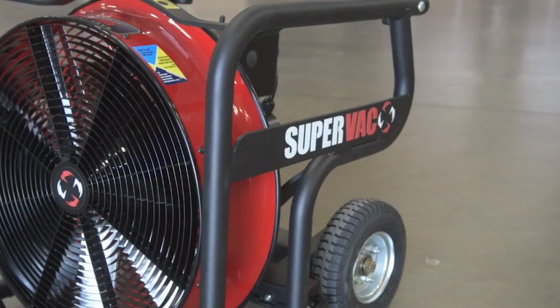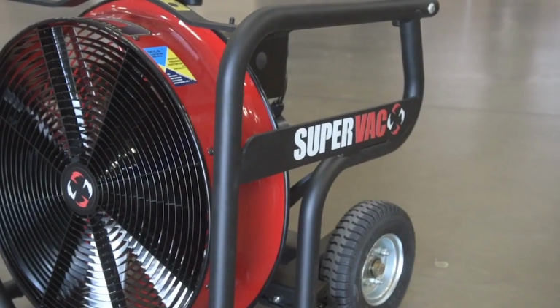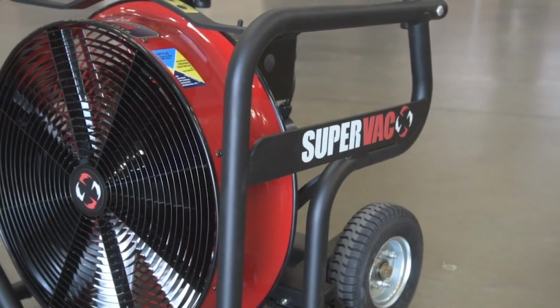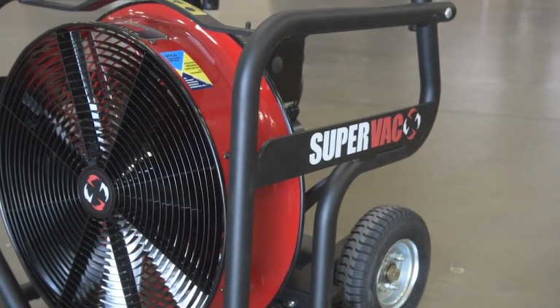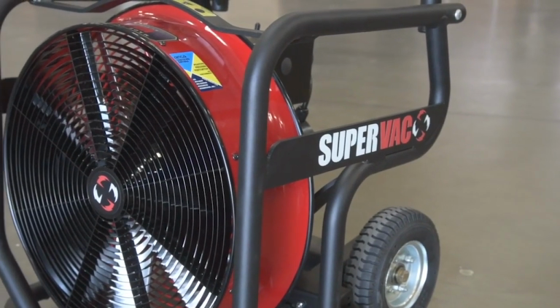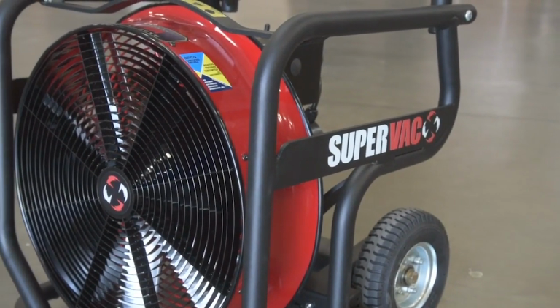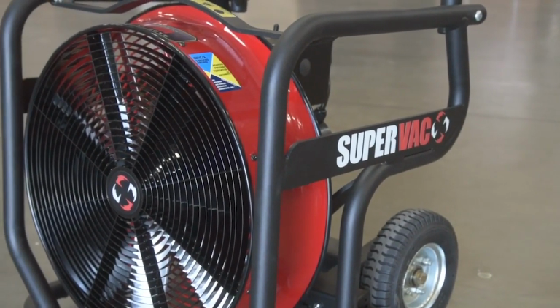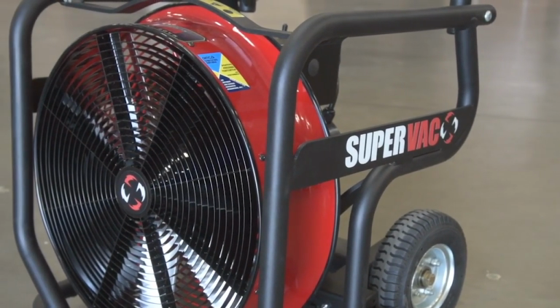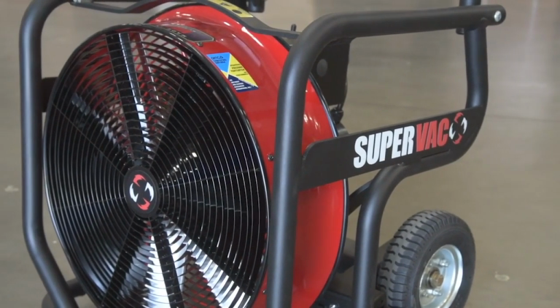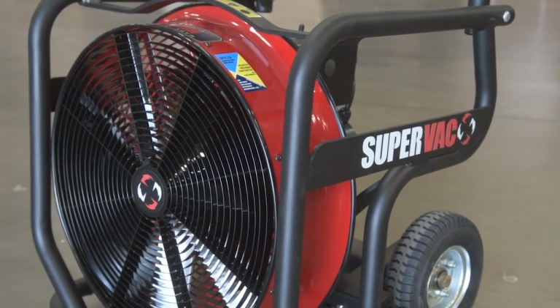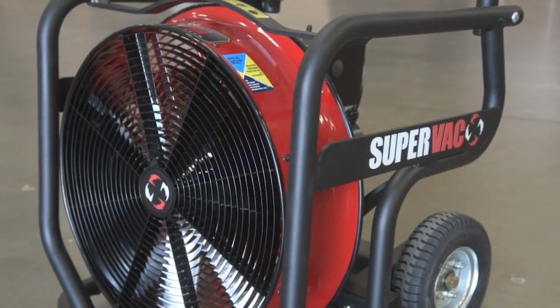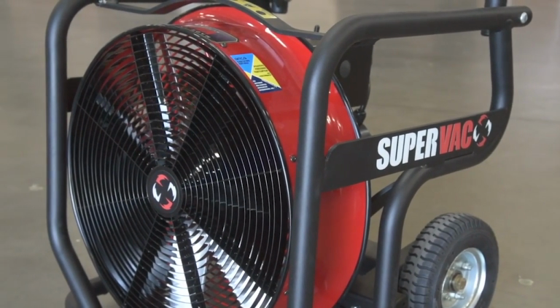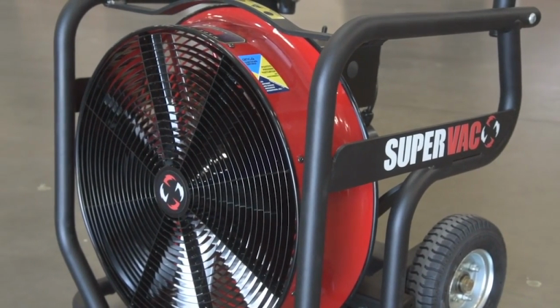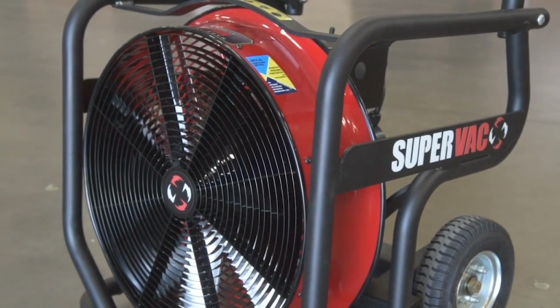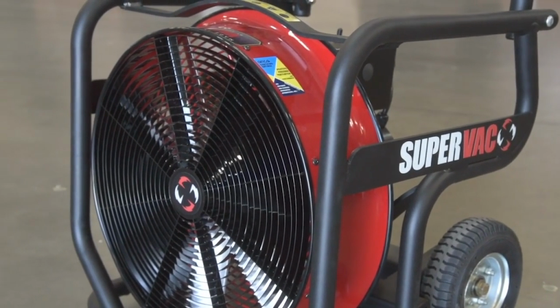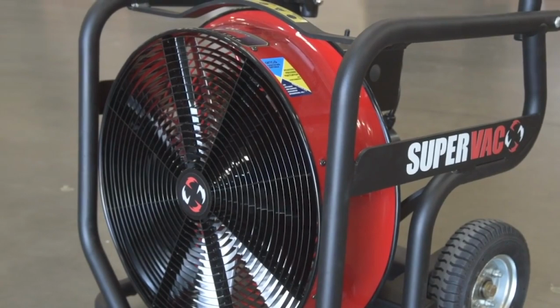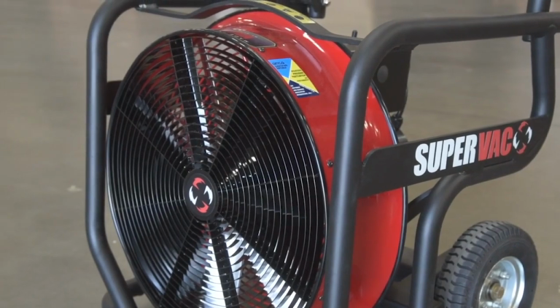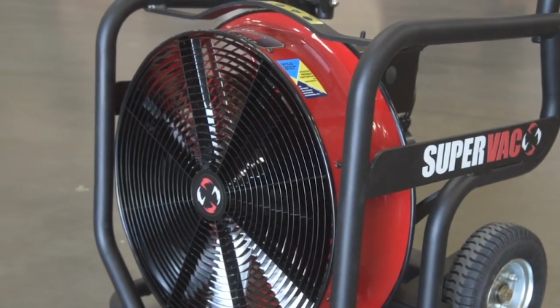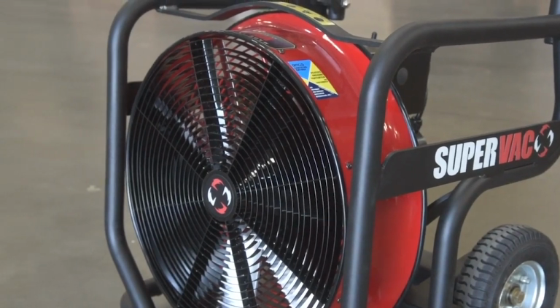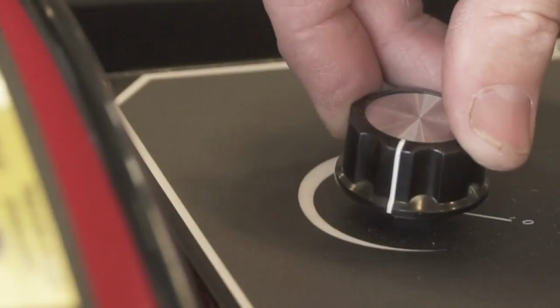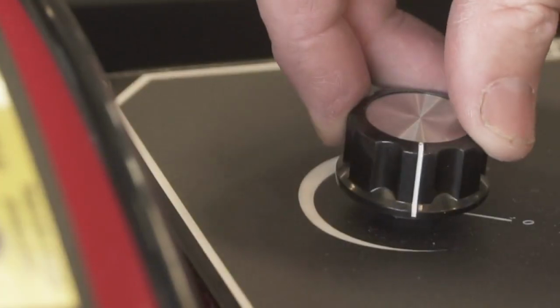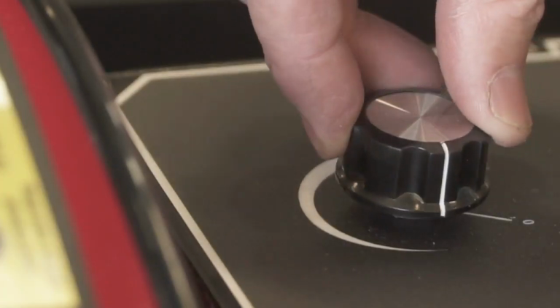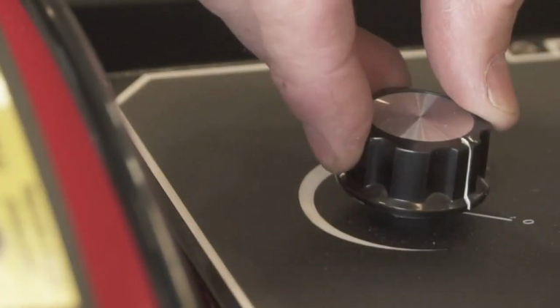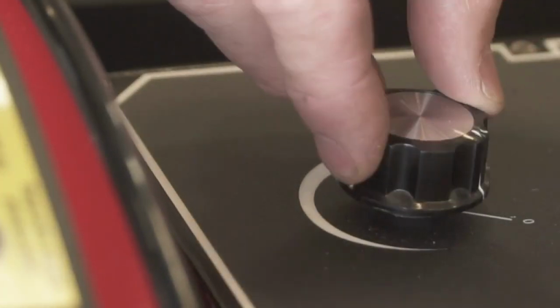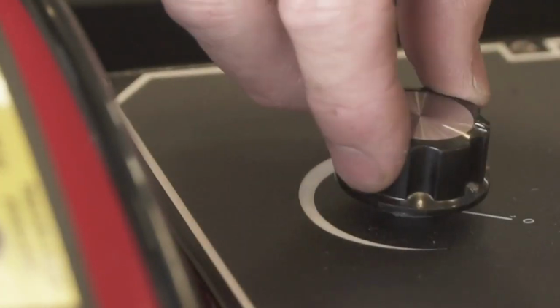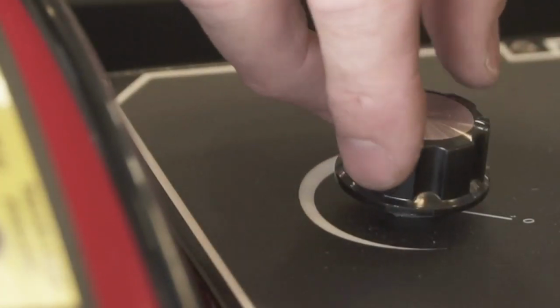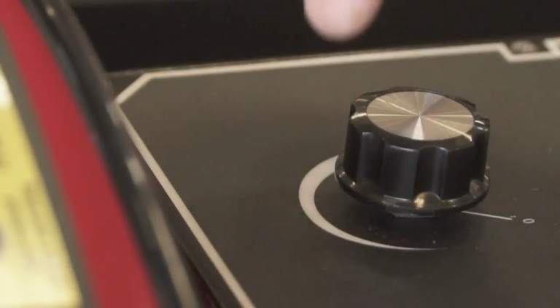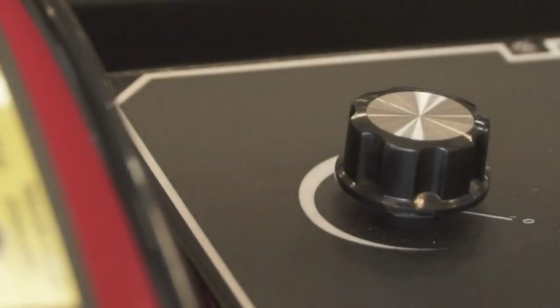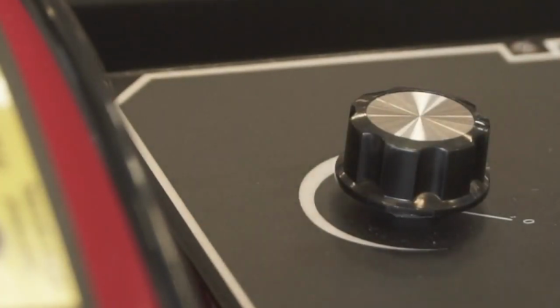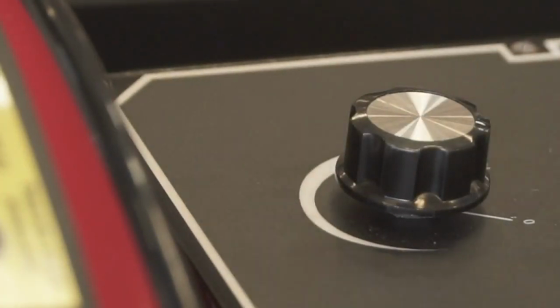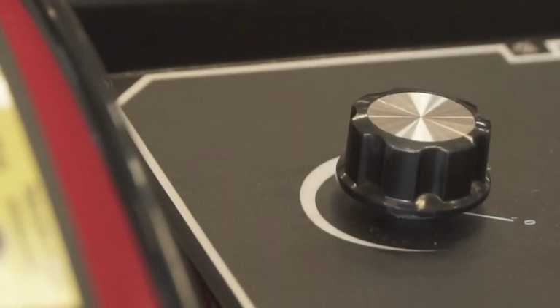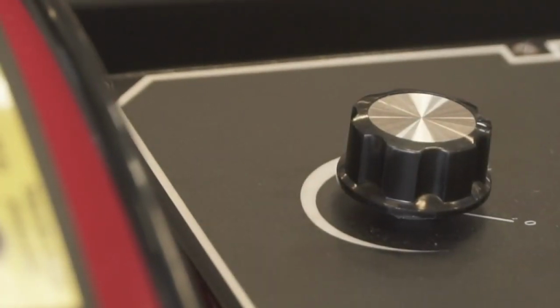SuperVac Valor's variable speed fan offers an extra punch when smoke is heavy, but can be turned down for rehab or overhaul.